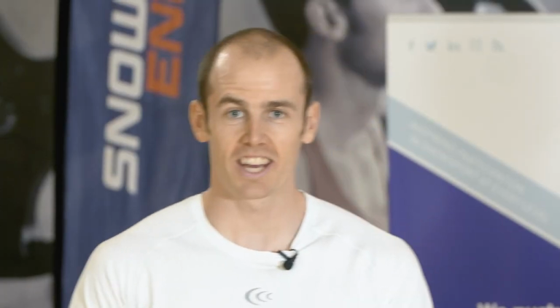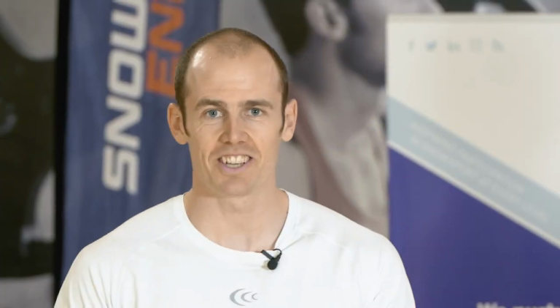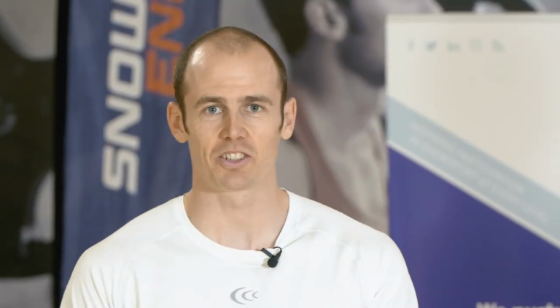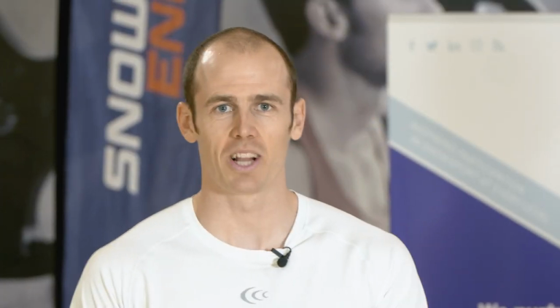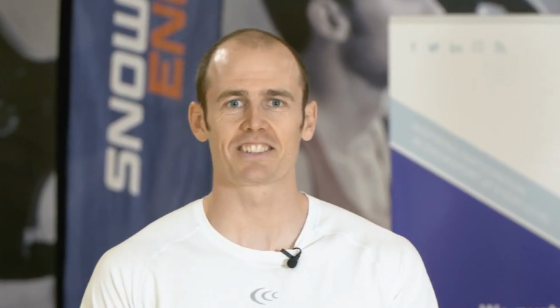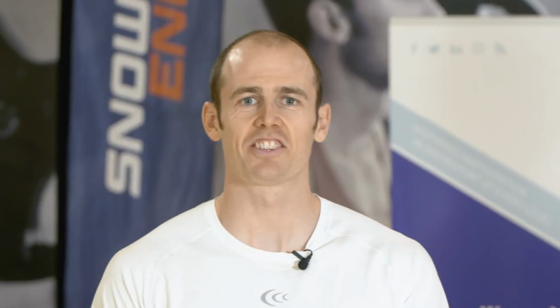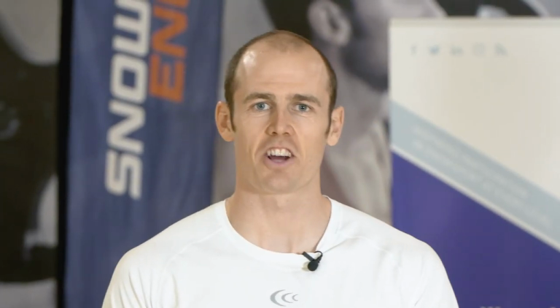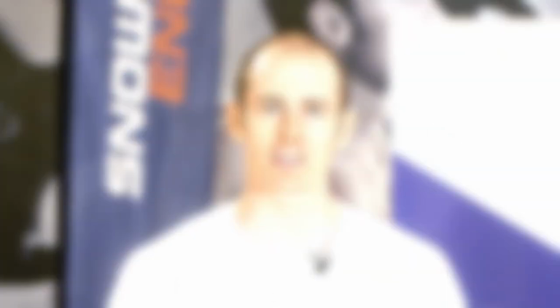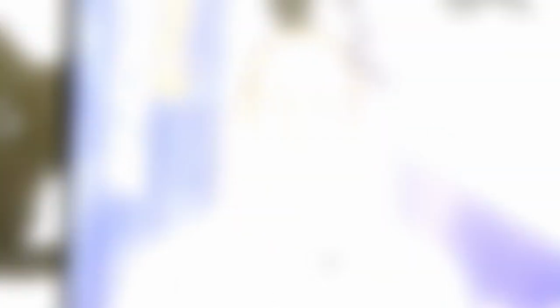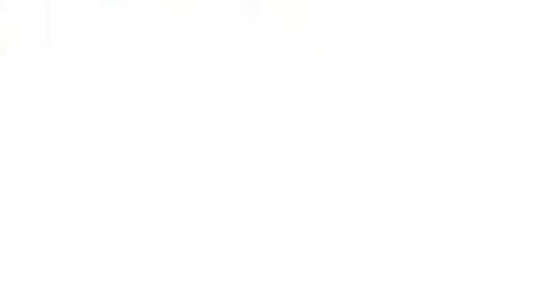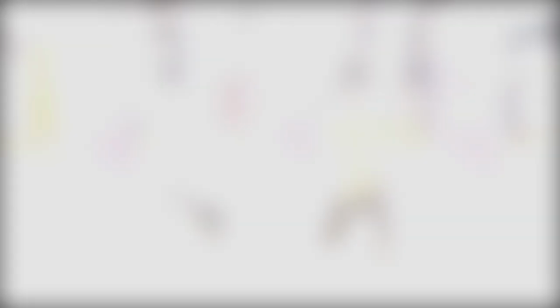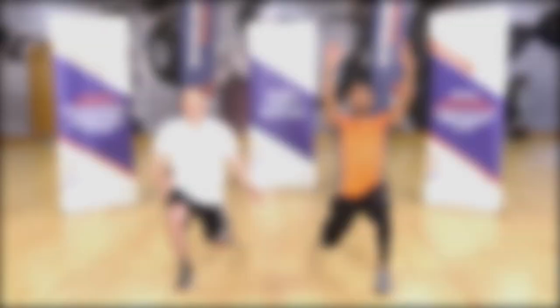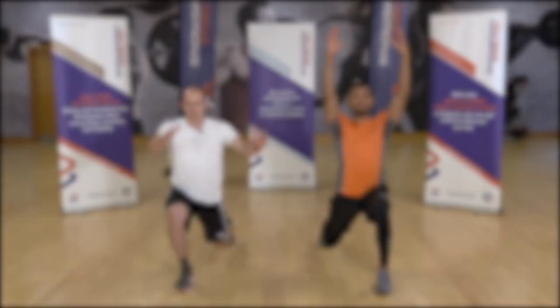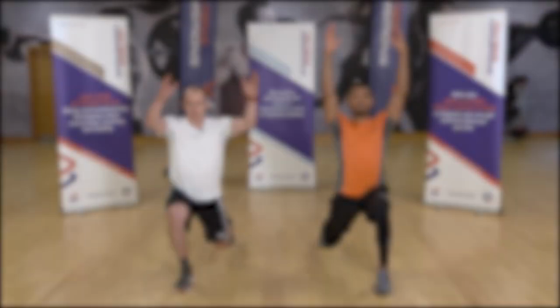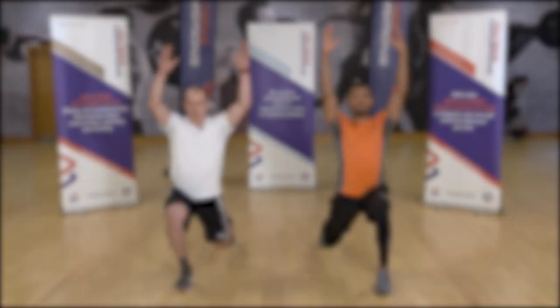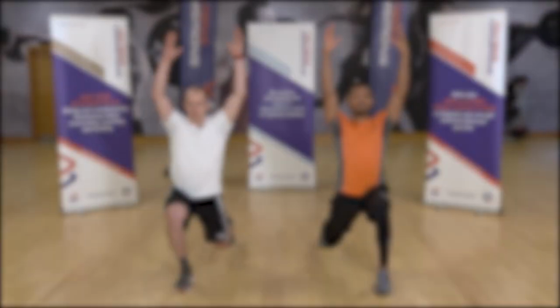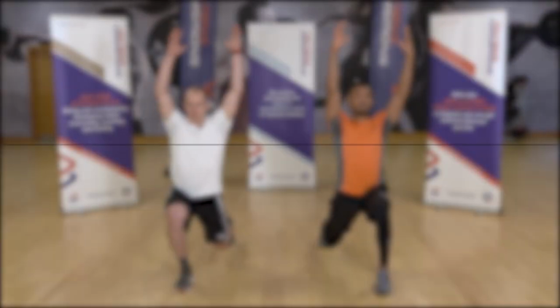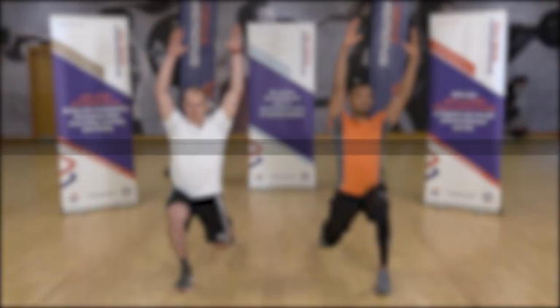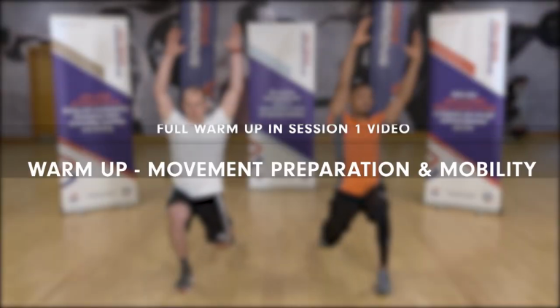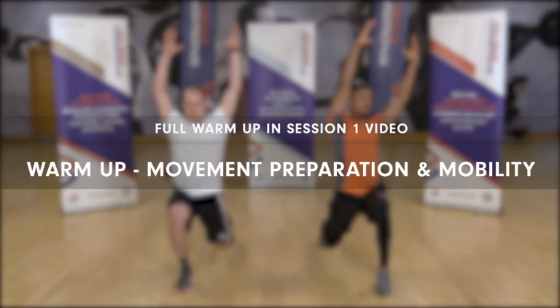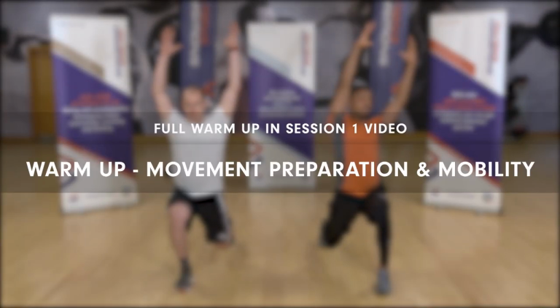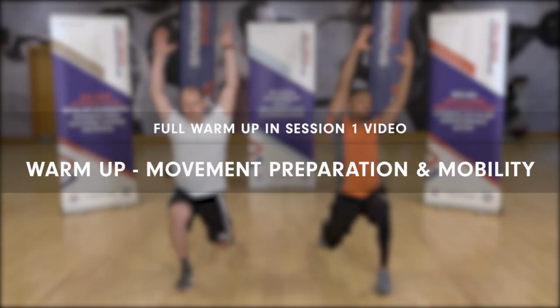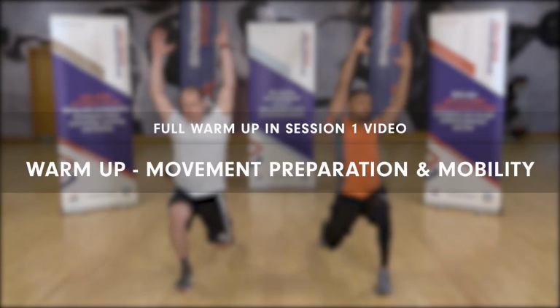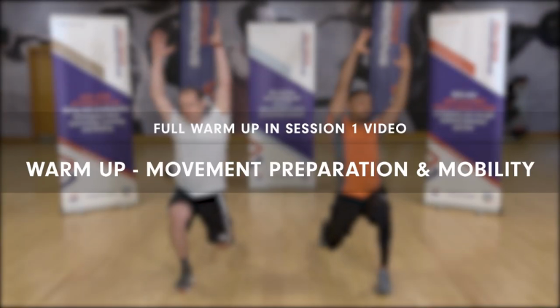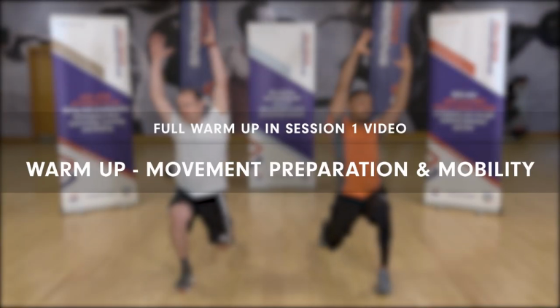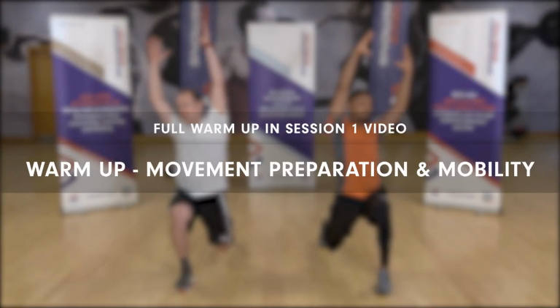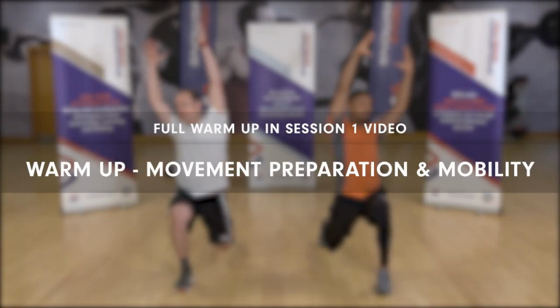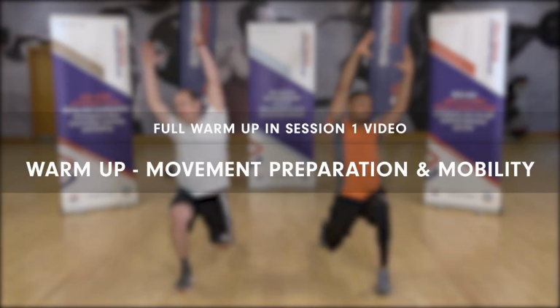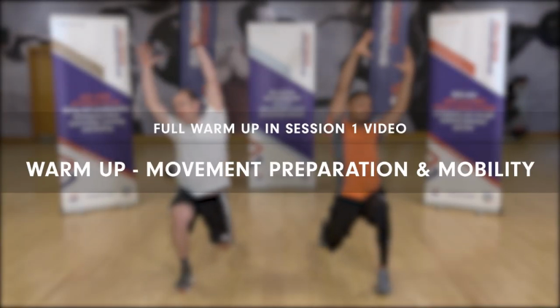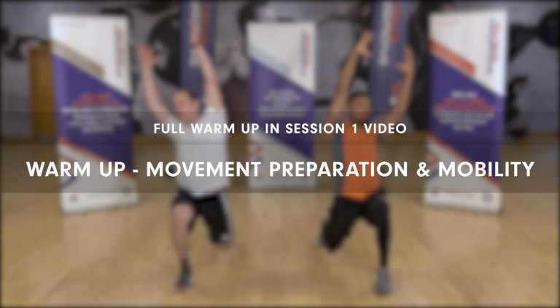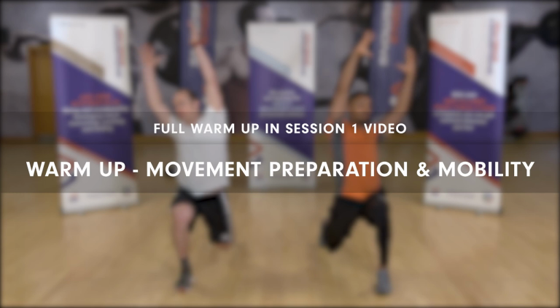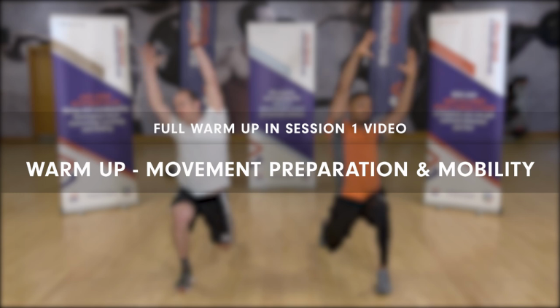Okay, let's get started. We're going to begin your workout with some movement preparation and mobility.